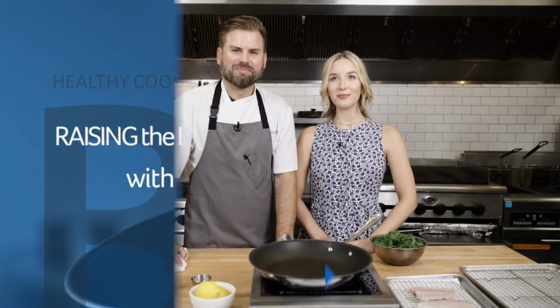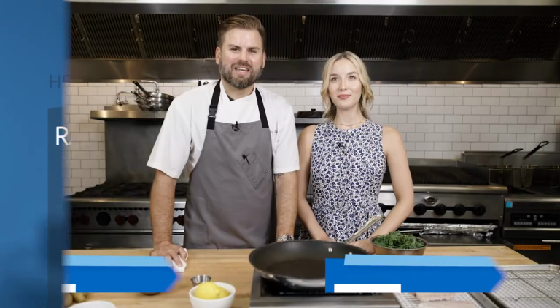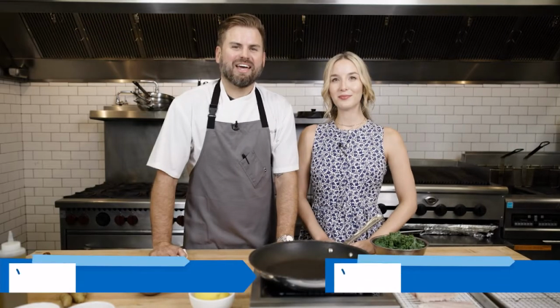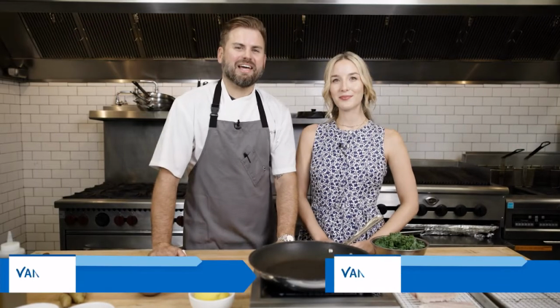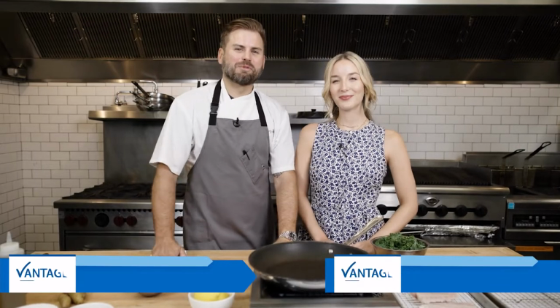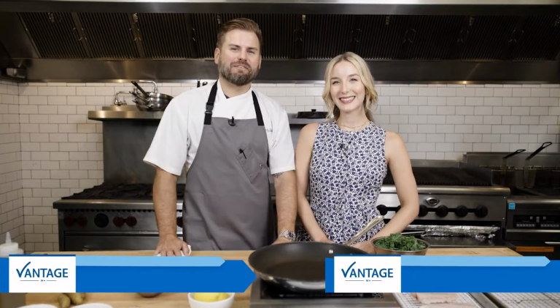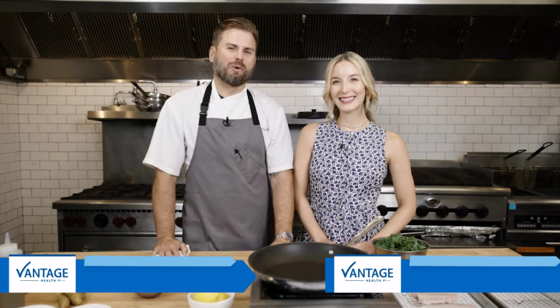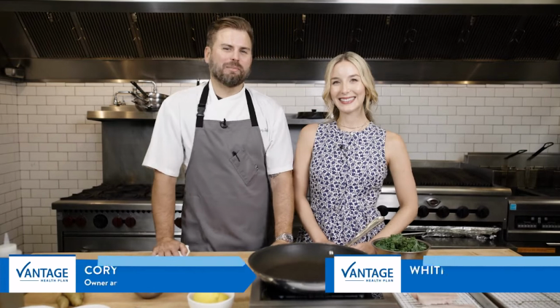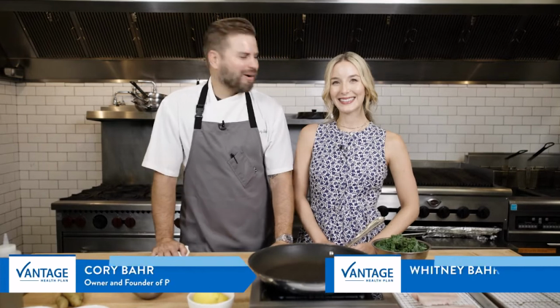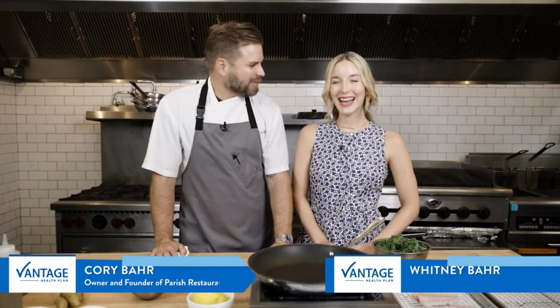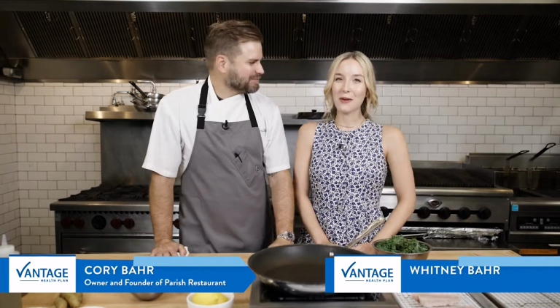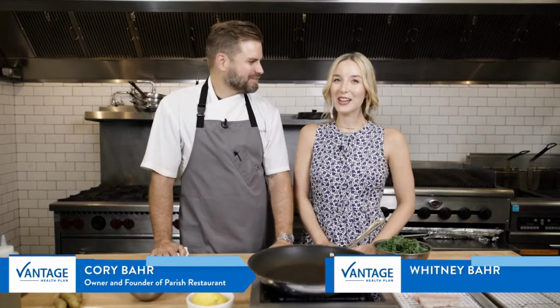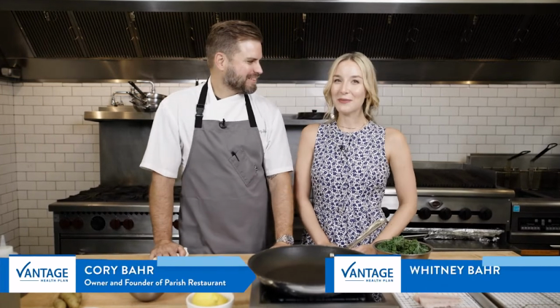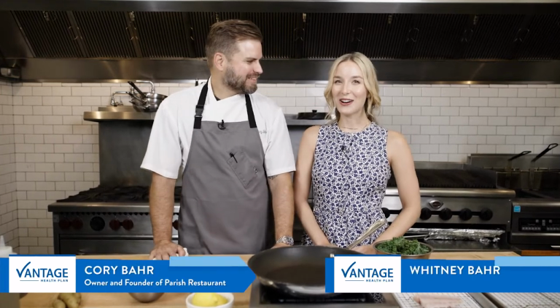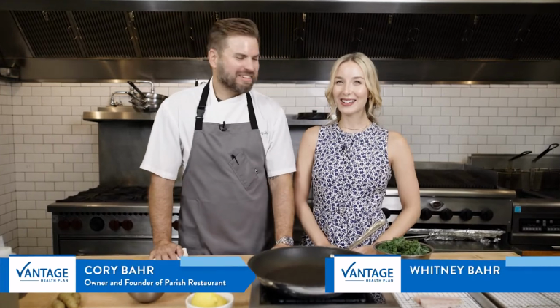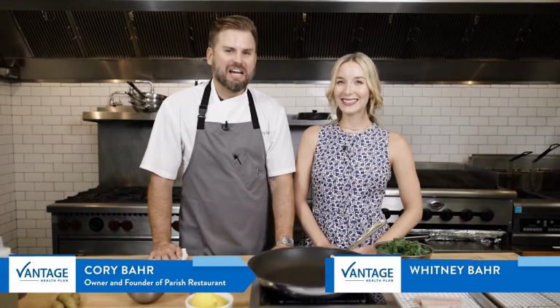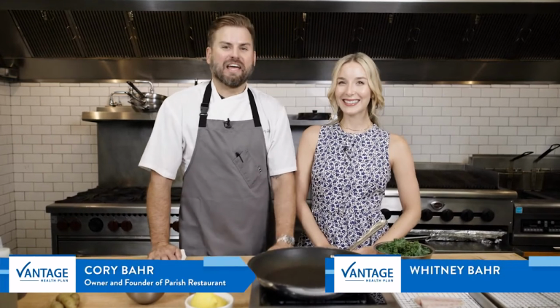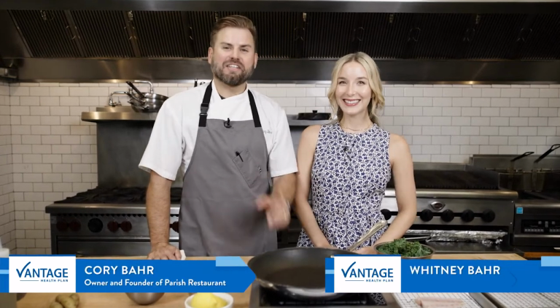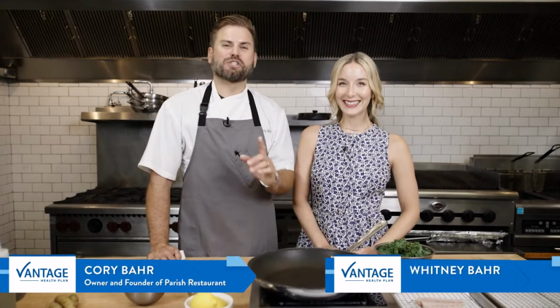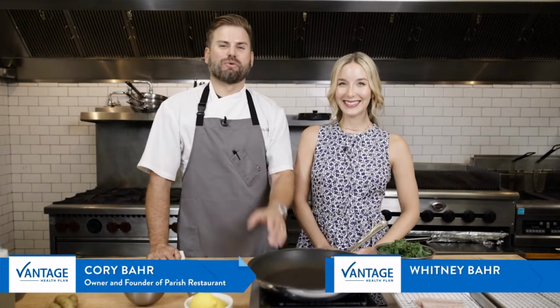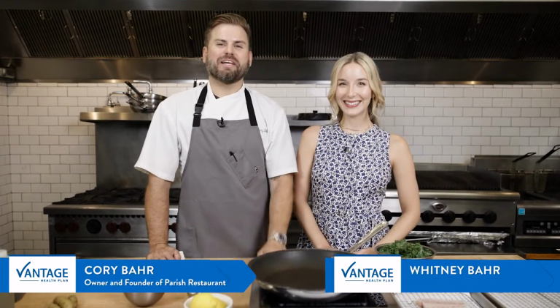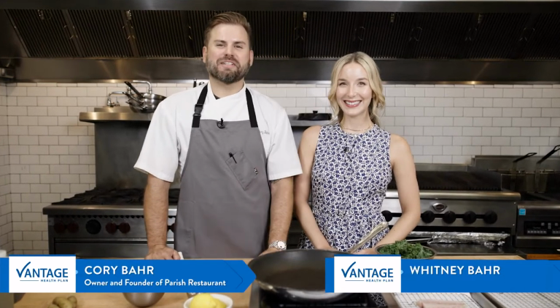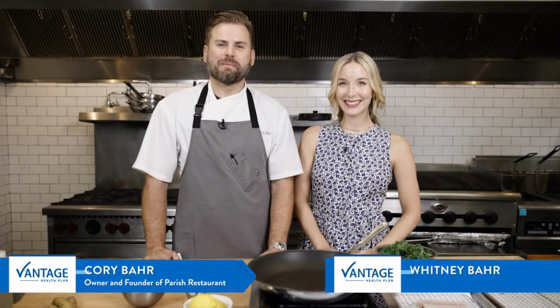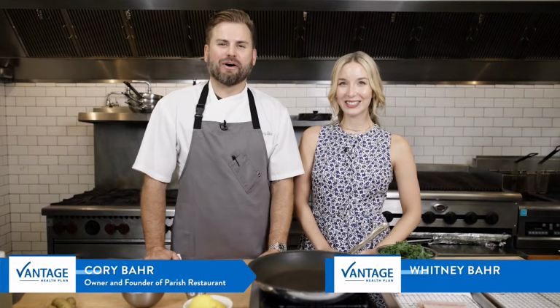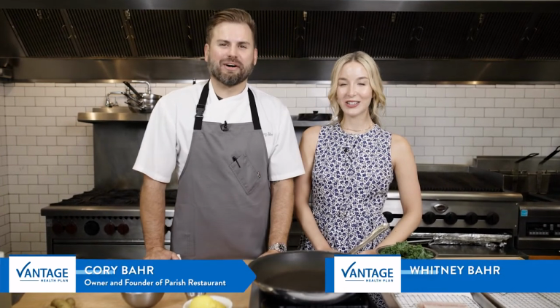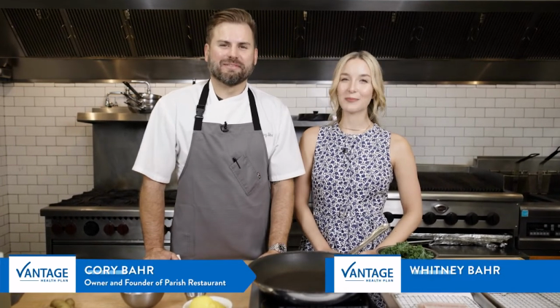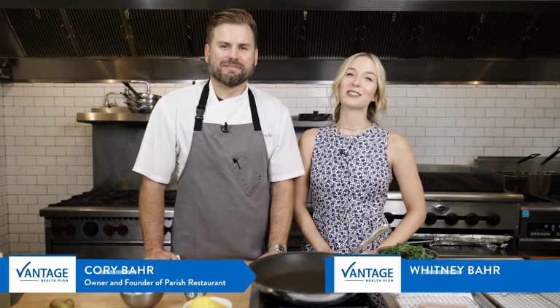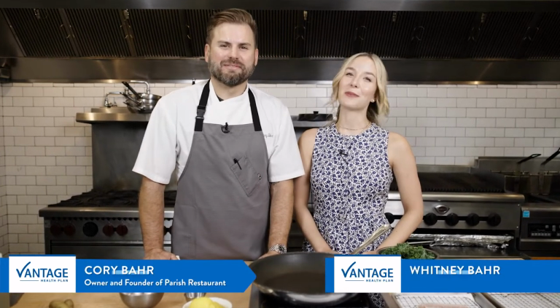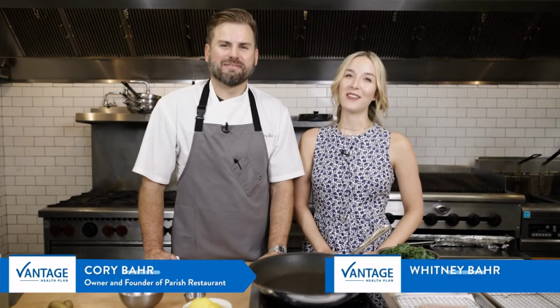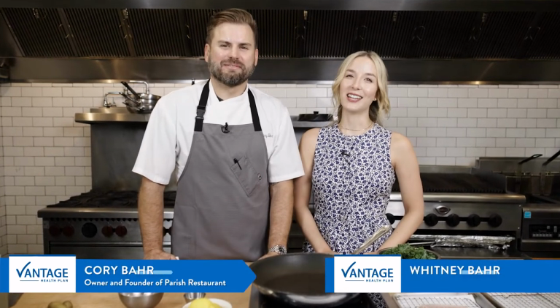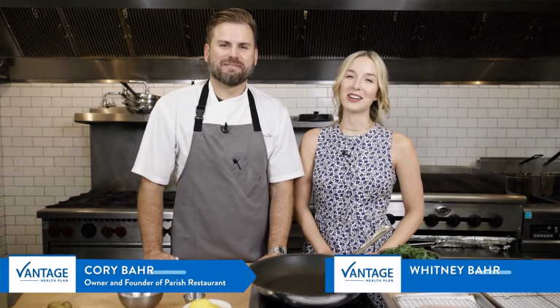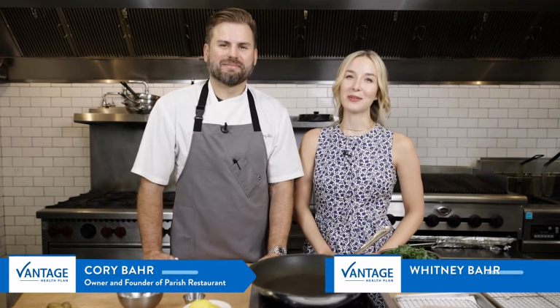Hey, I'm Chef Cory Barr. And I'm Whitney Barr. And this is Raising the Bar, sponsored by Vantage Health Plan.